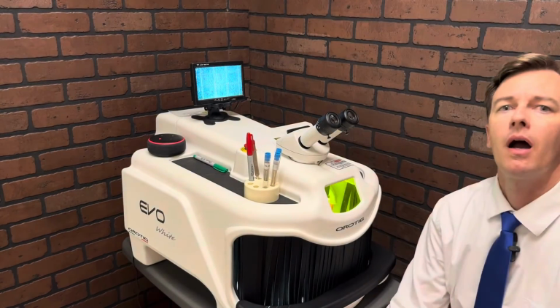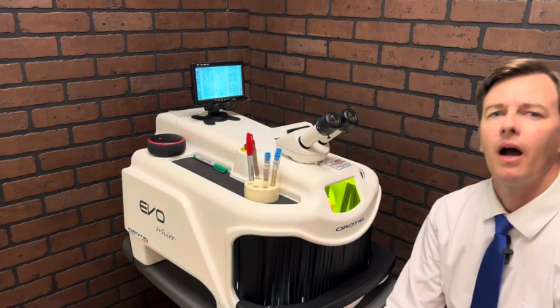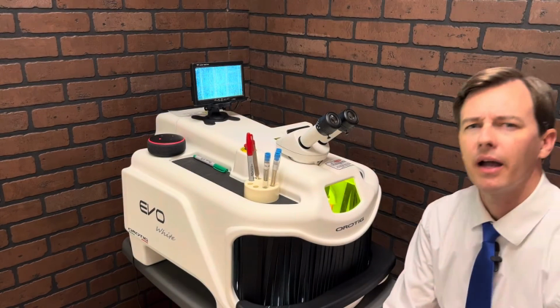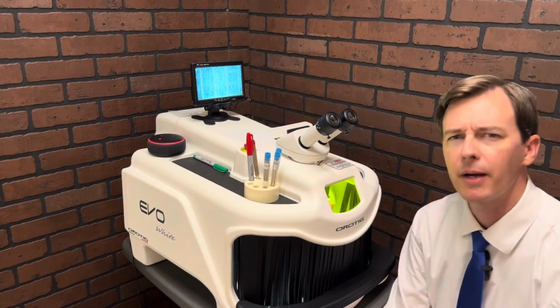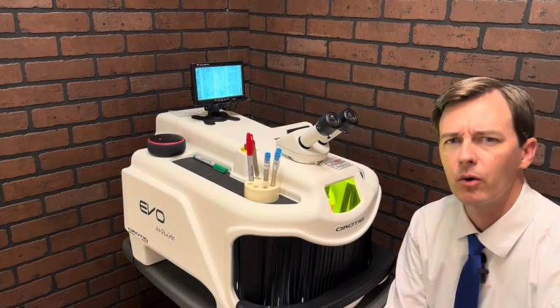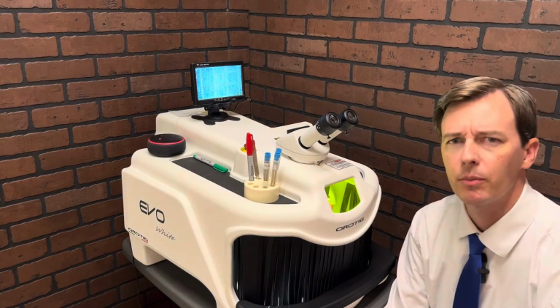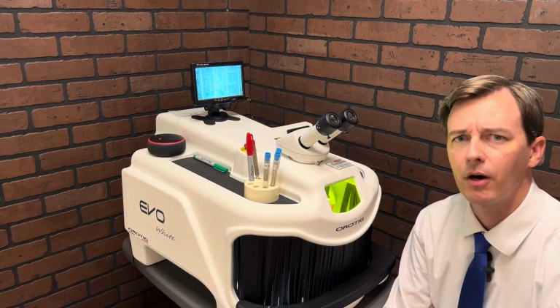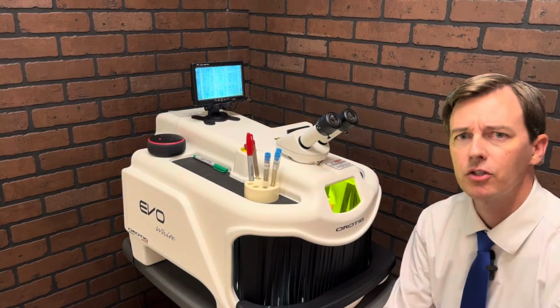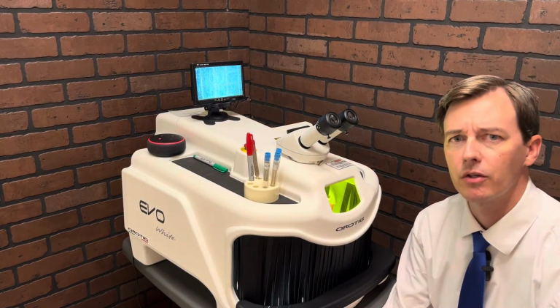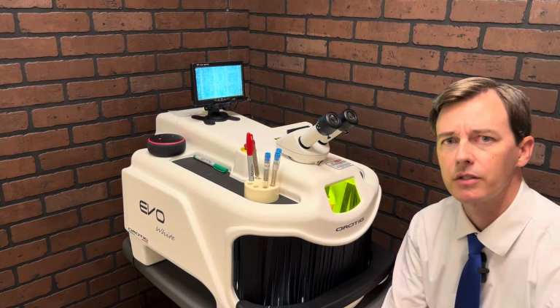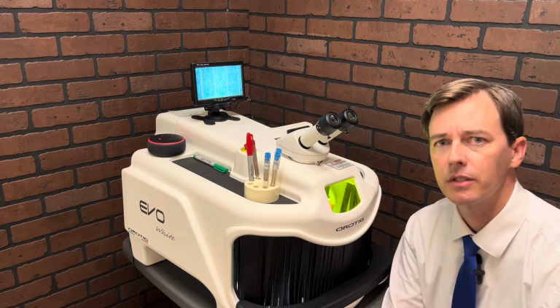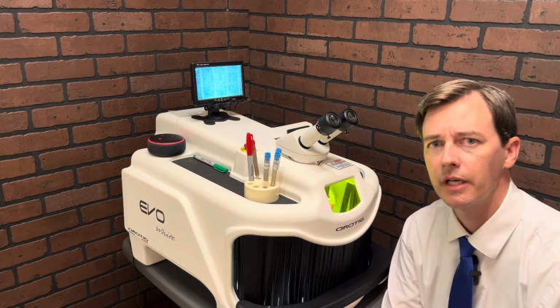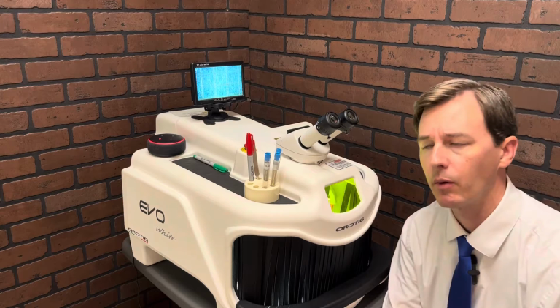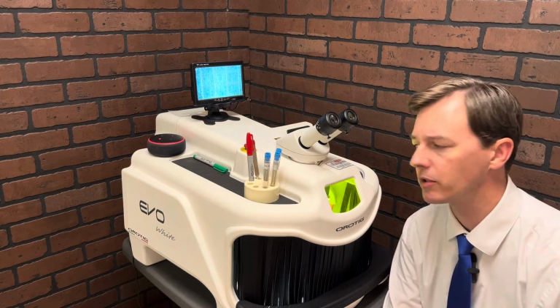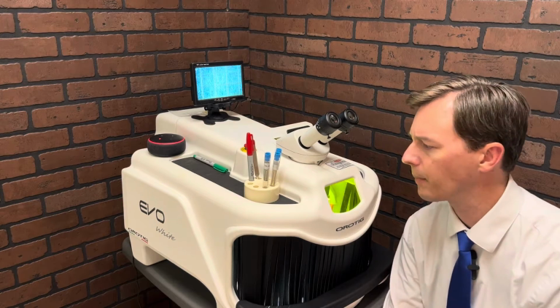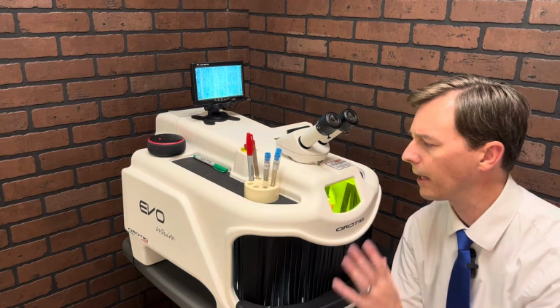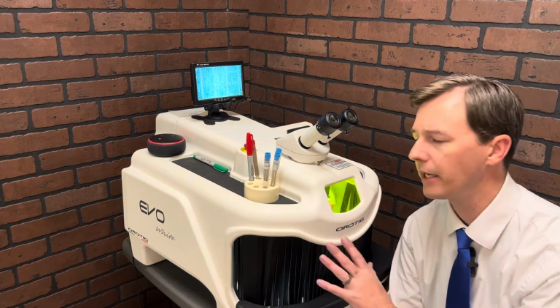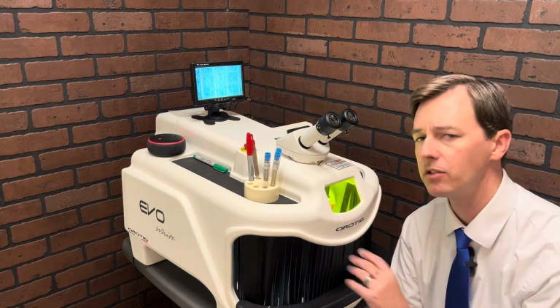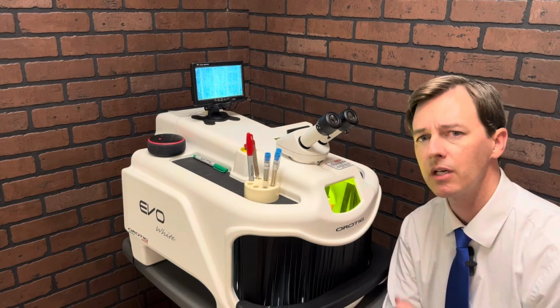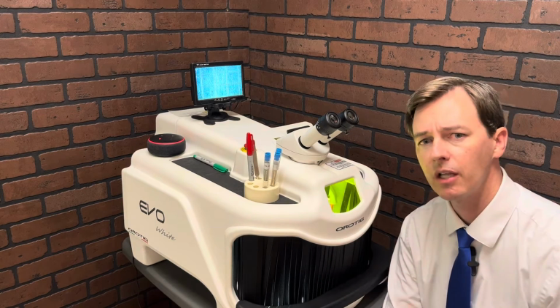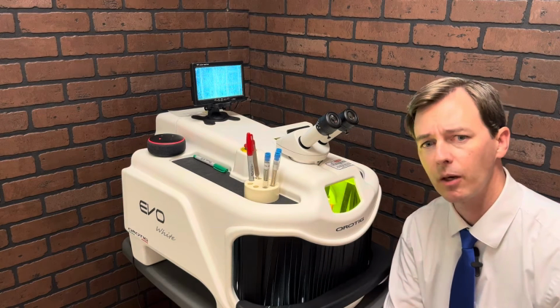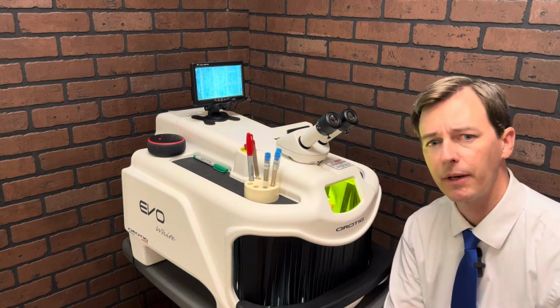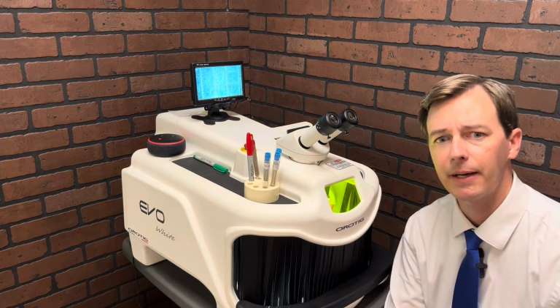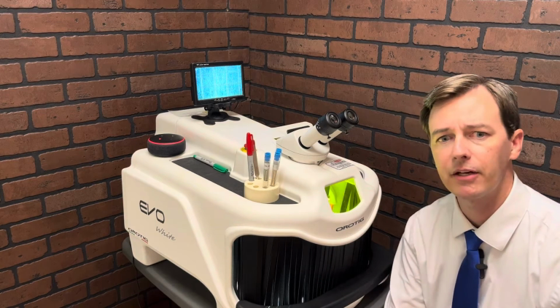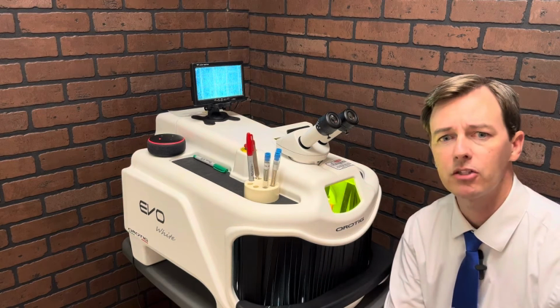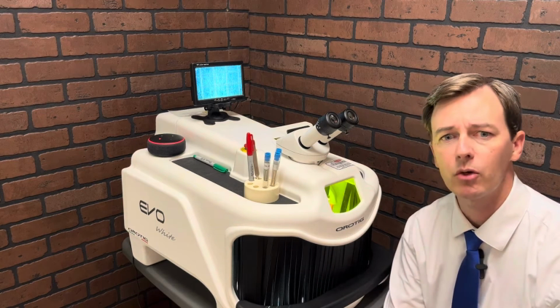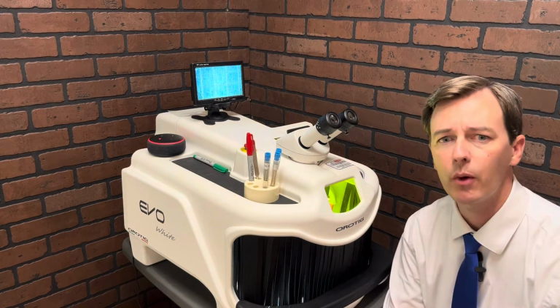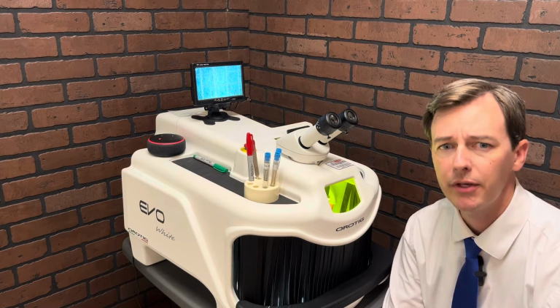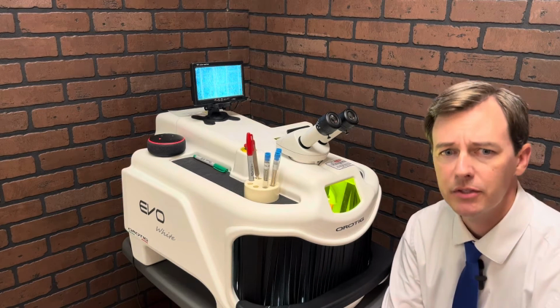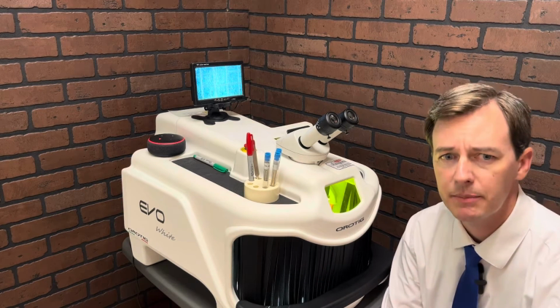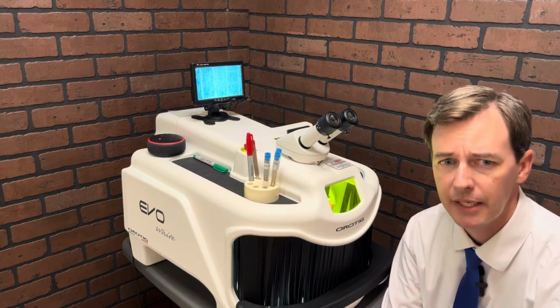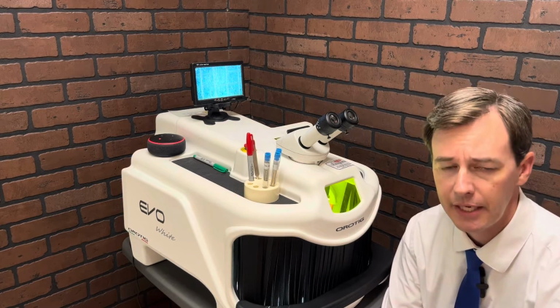Hi, I'm Michael with Menard Jewelers. Today I want to talk about lasers — a little bit about the history and why we use them today.